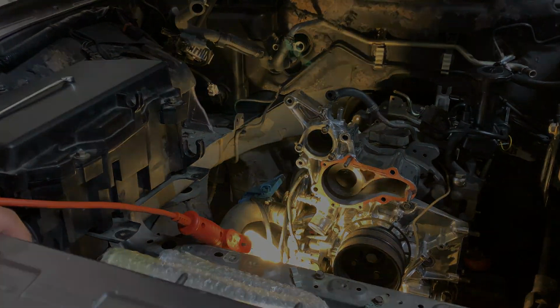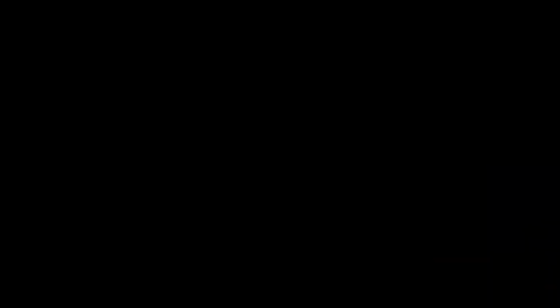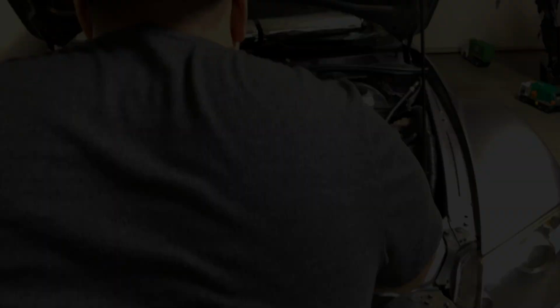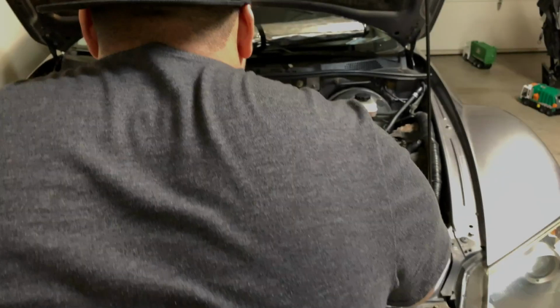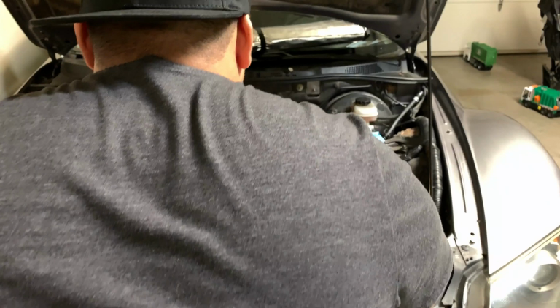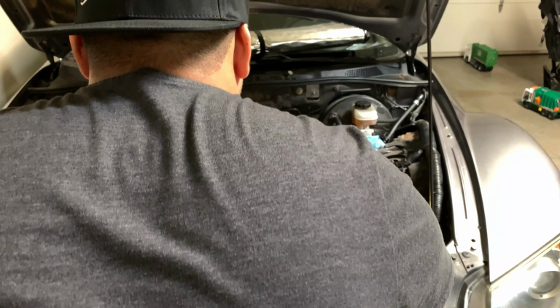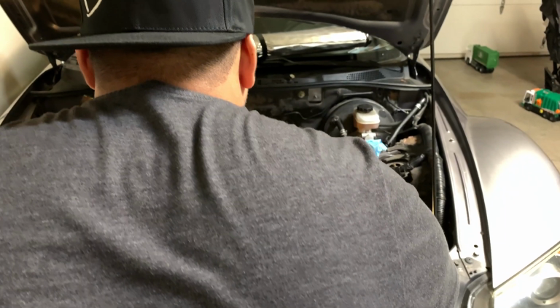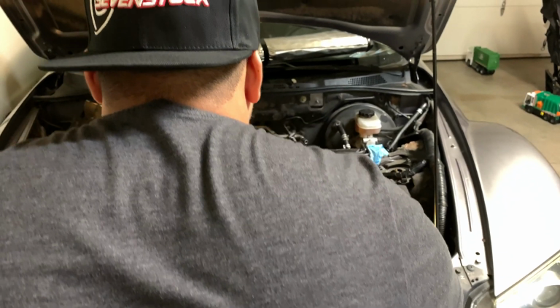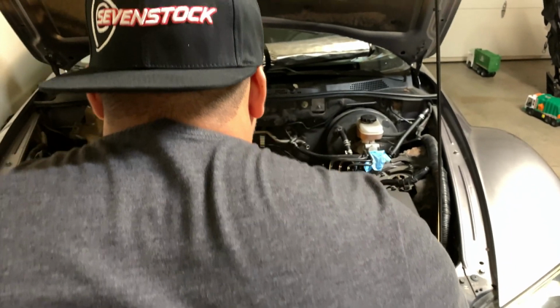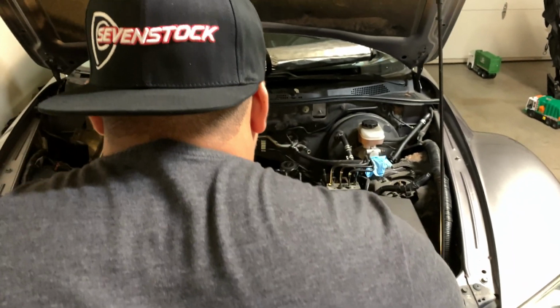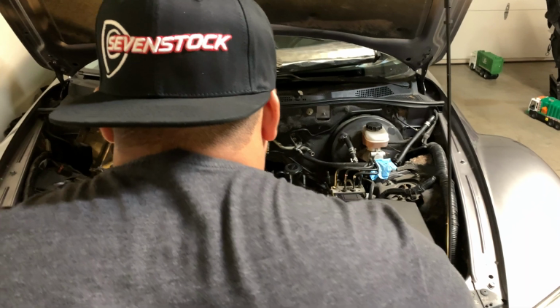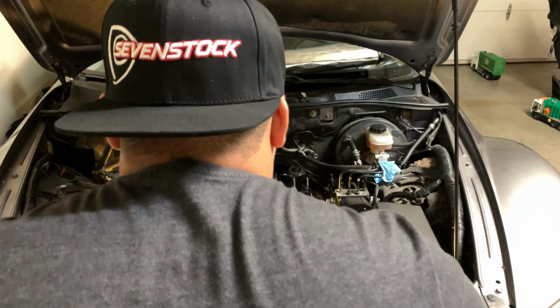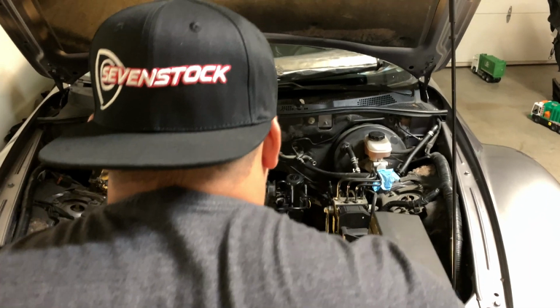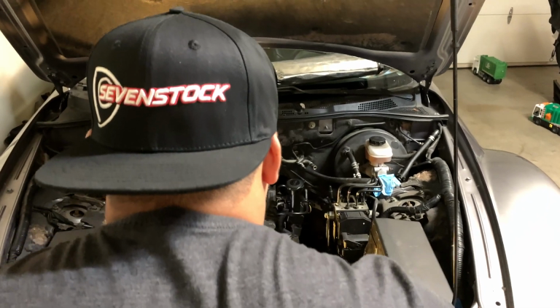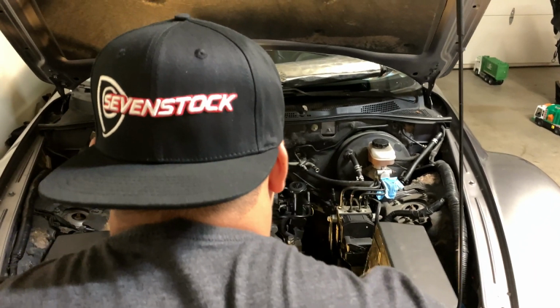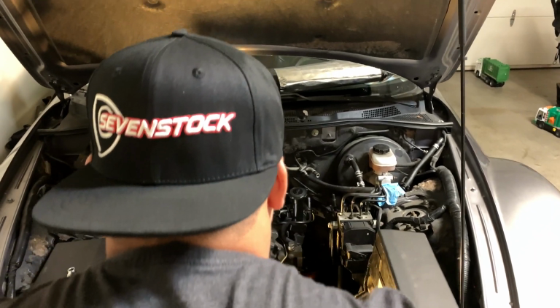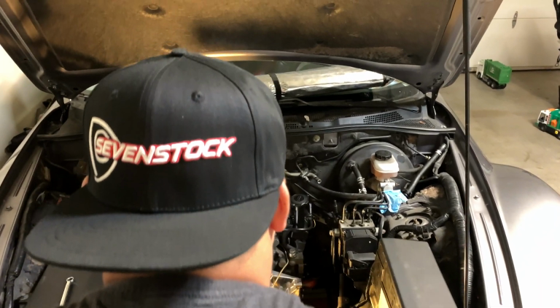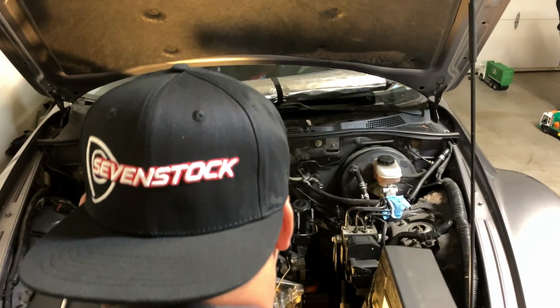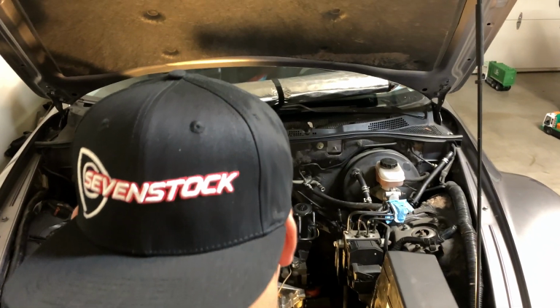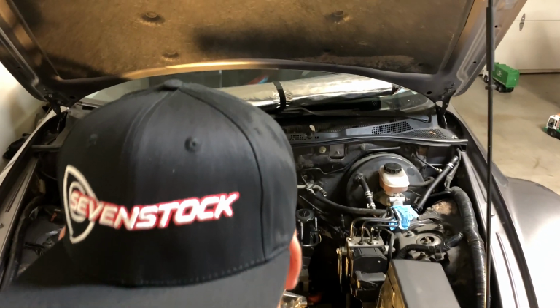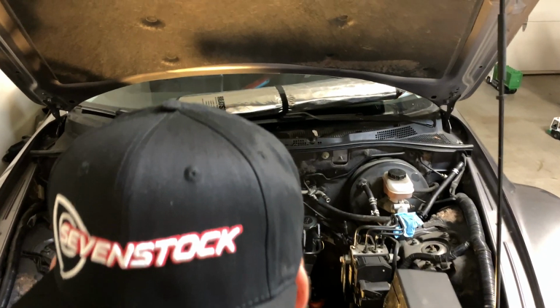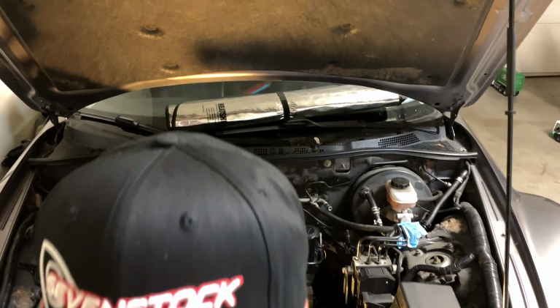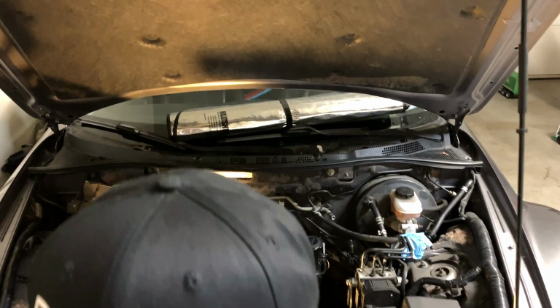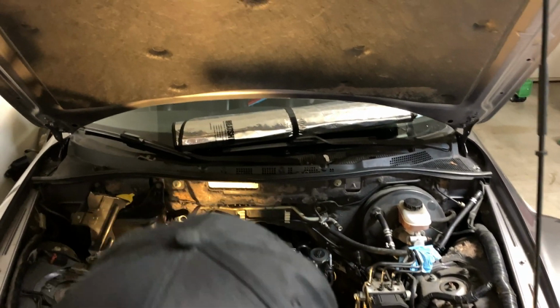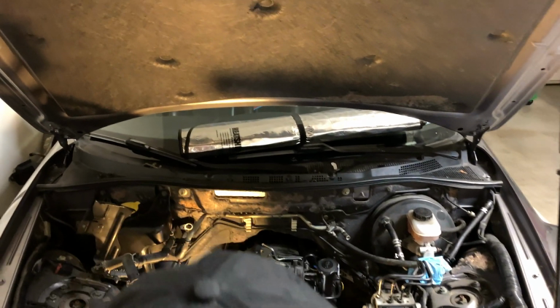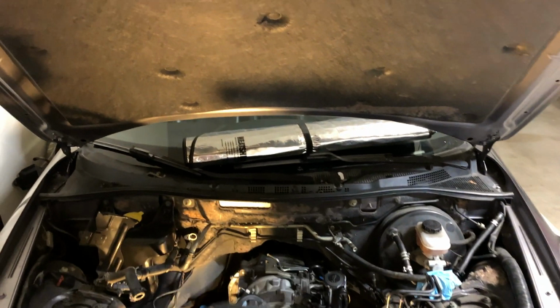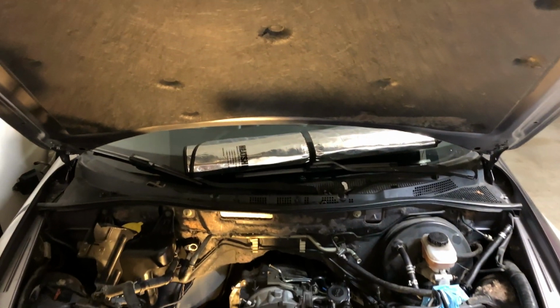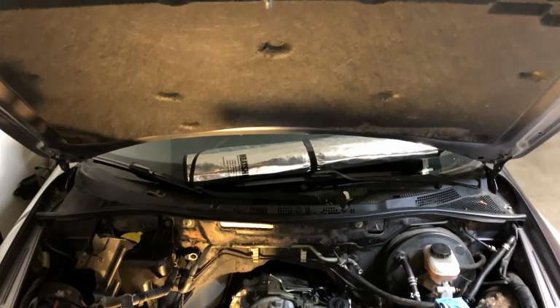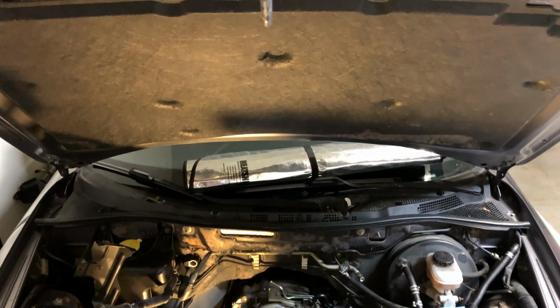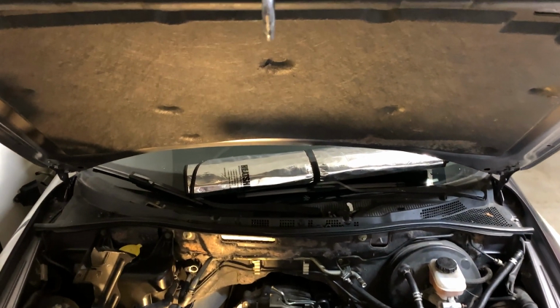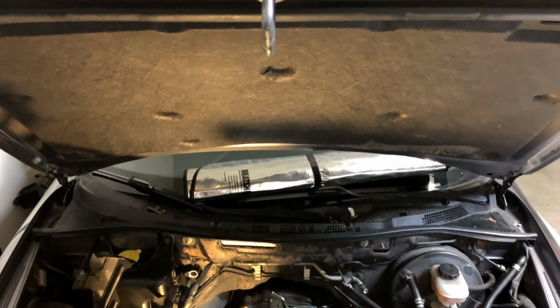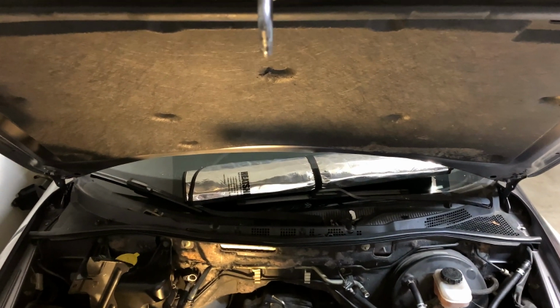Hurry the fuck up. Chop, chop. Todd, why are you doing it? No sabes nada de lo que hagas. Get a proper job.